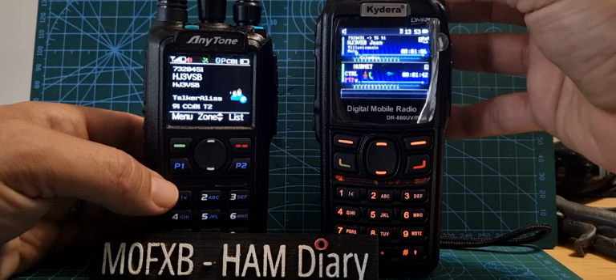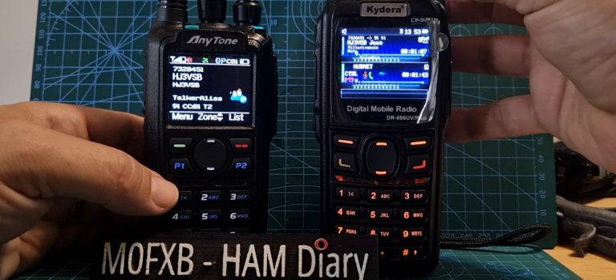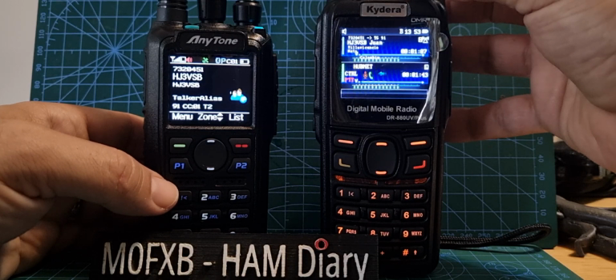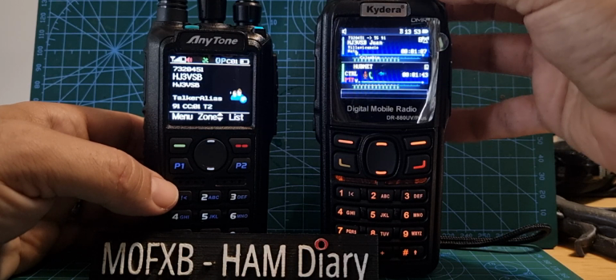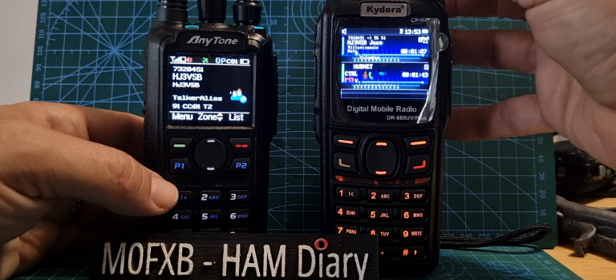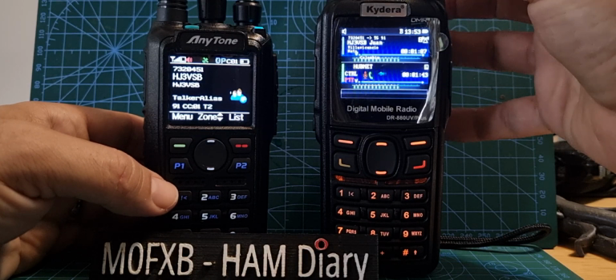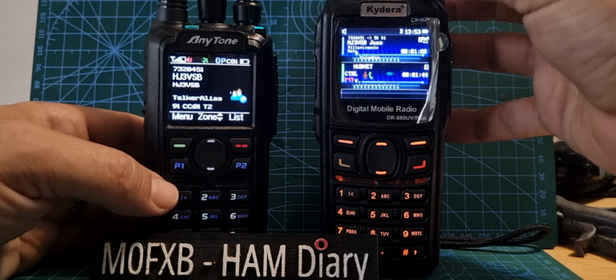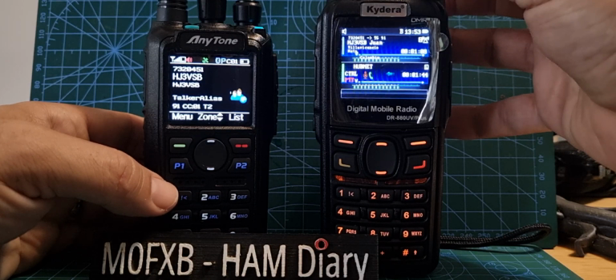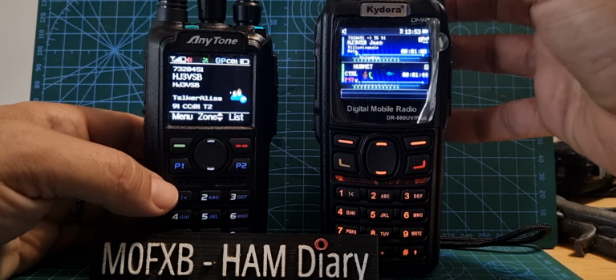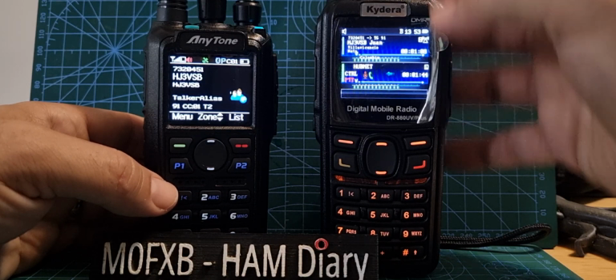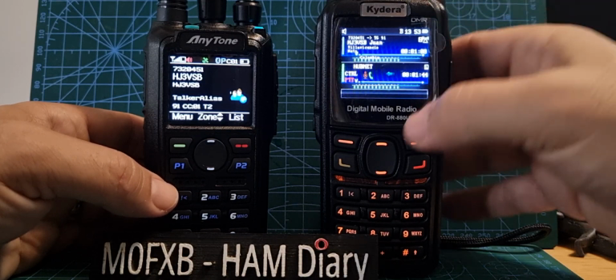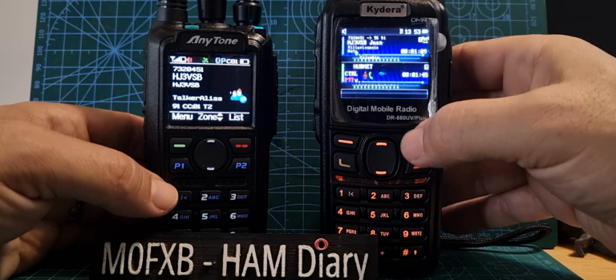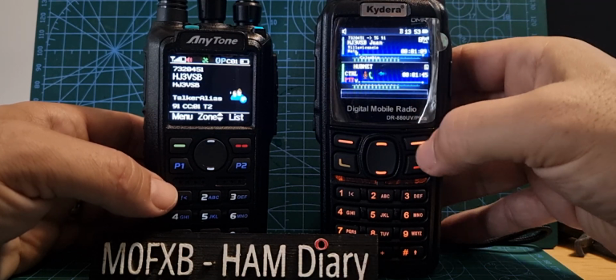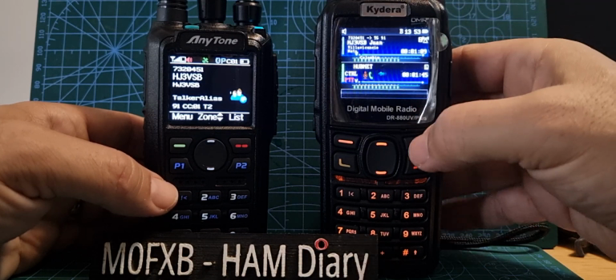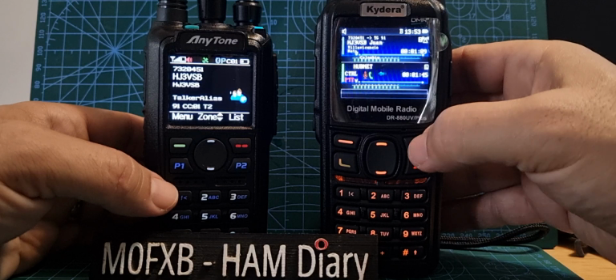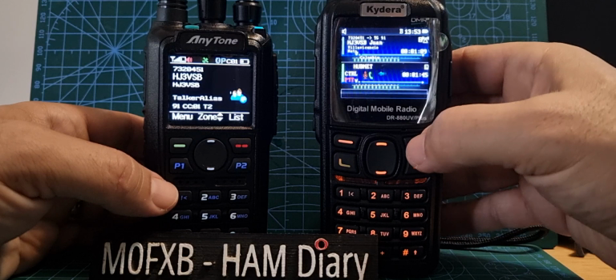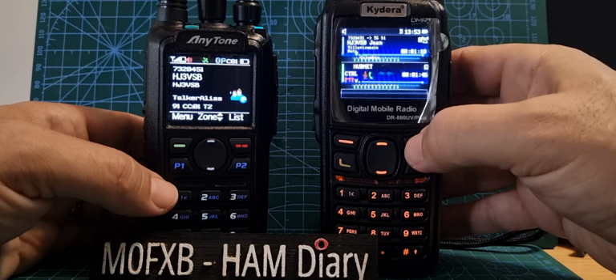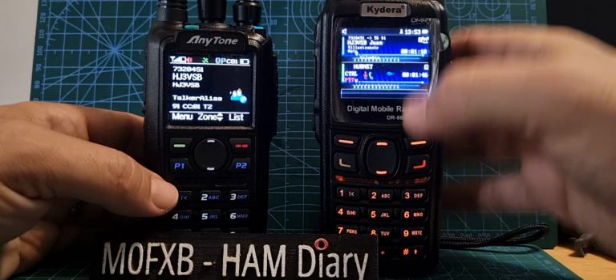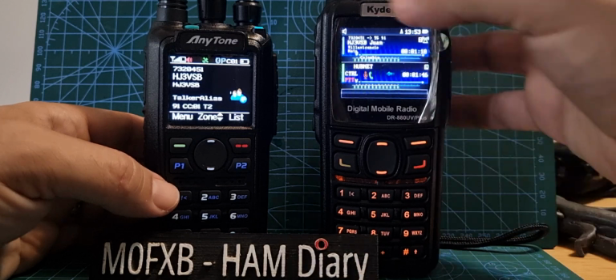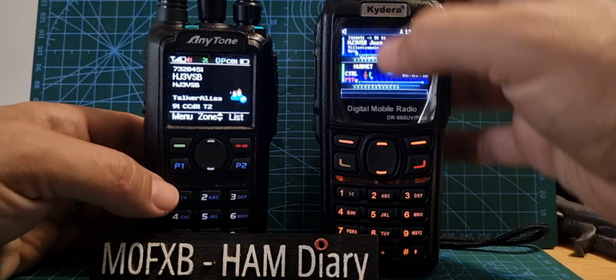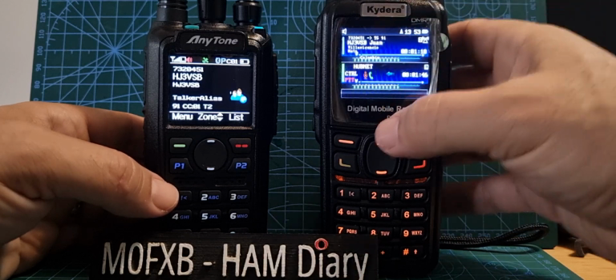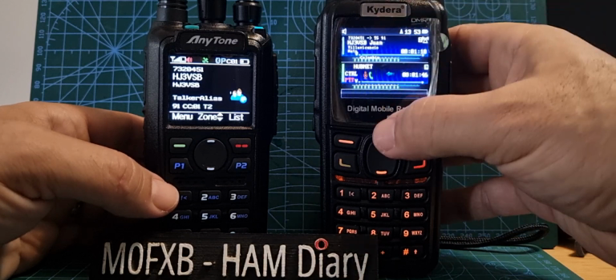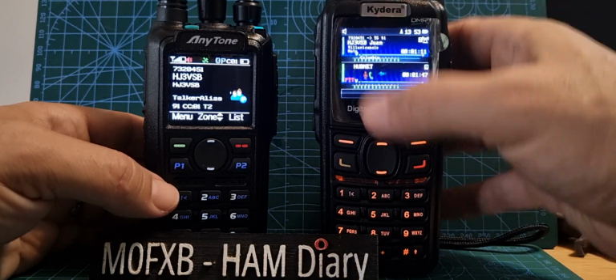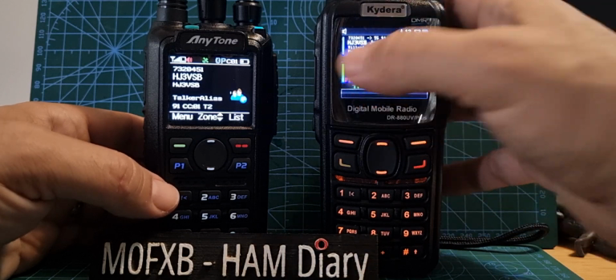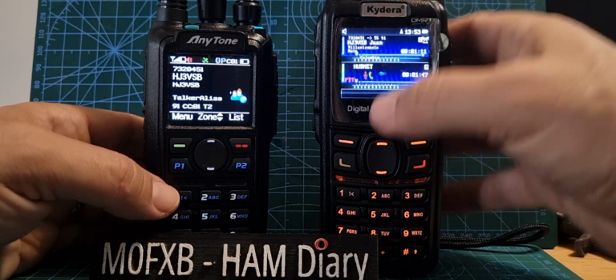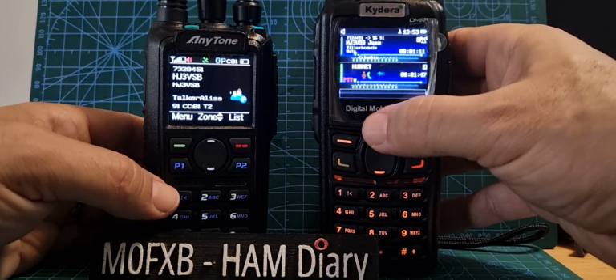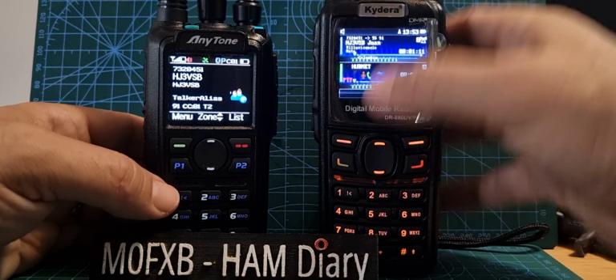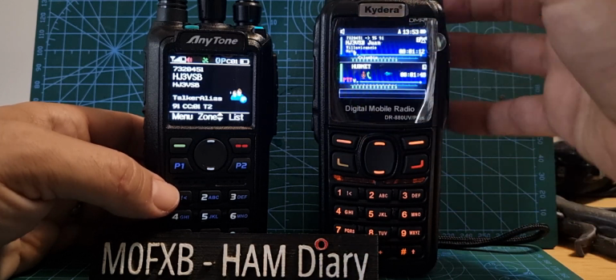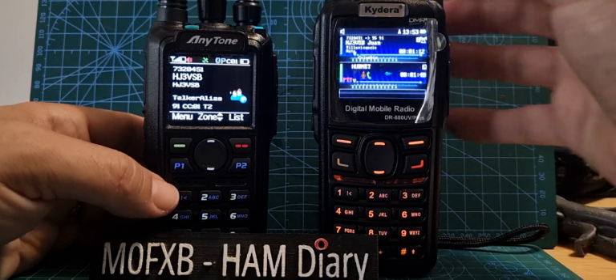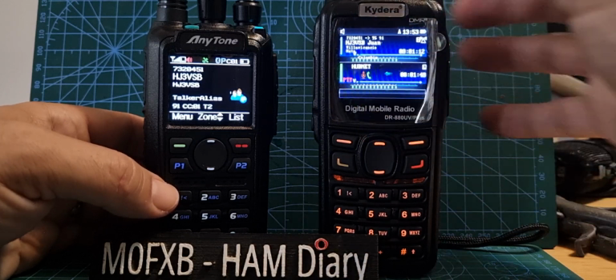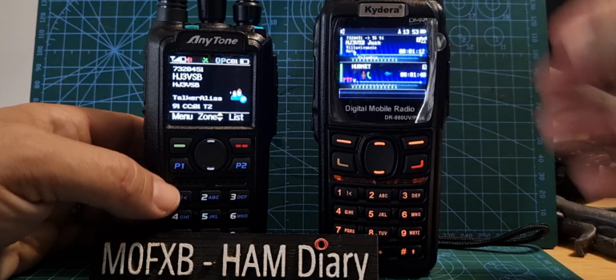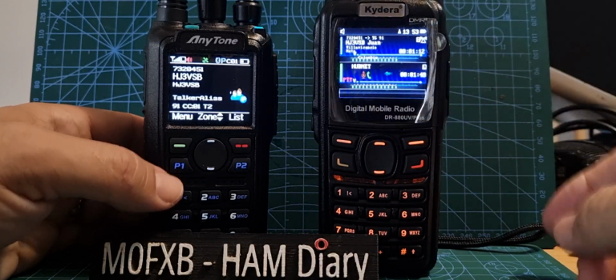Hear that? And on the A-band, I'm listening to Talk Group 91, which is DMR.